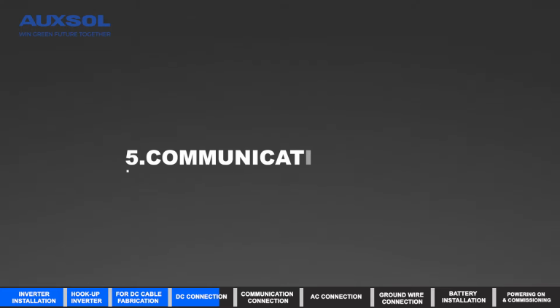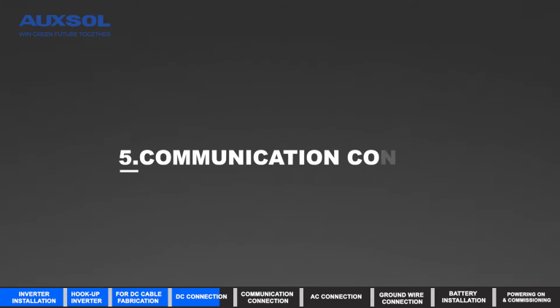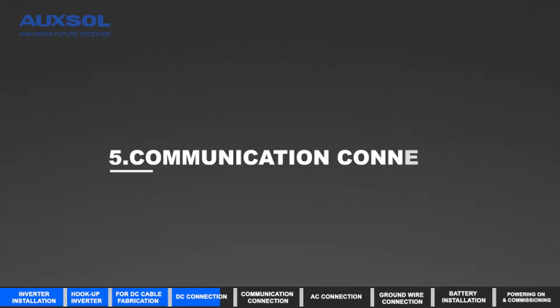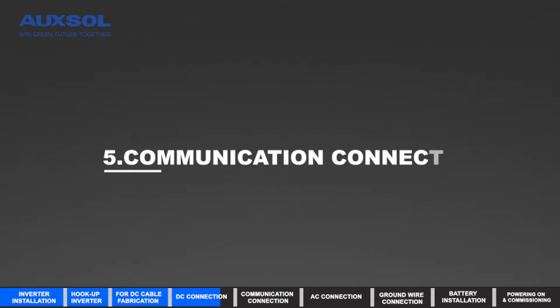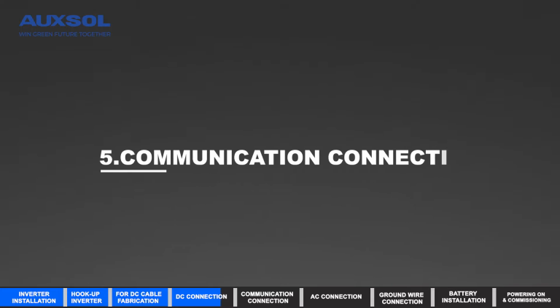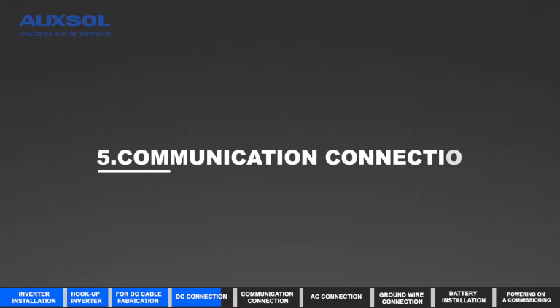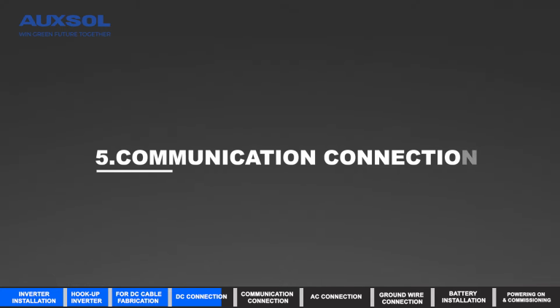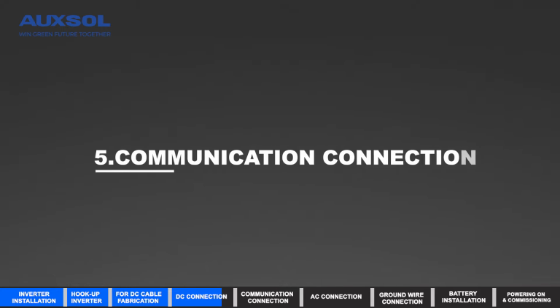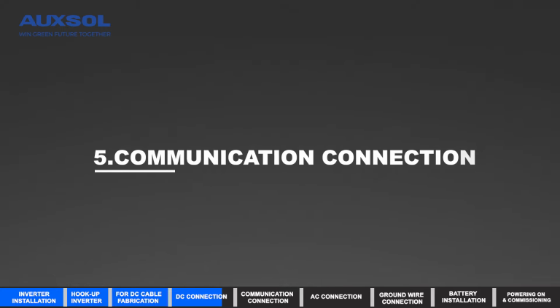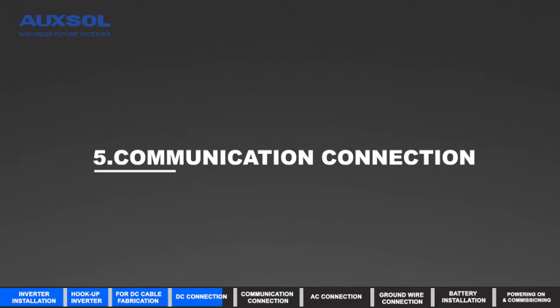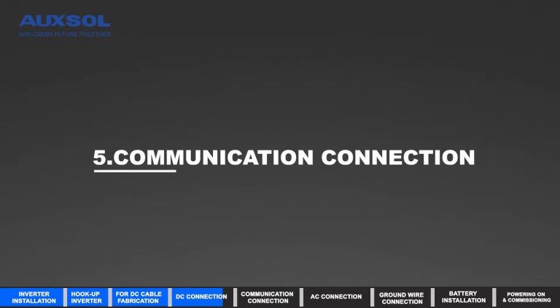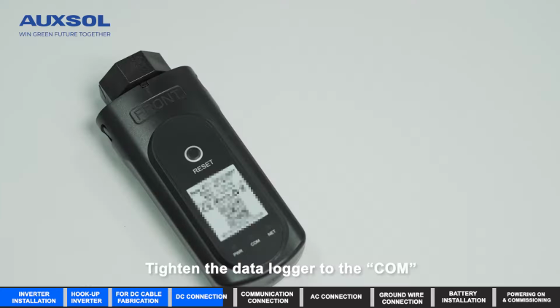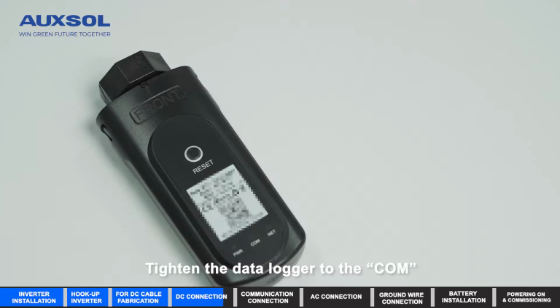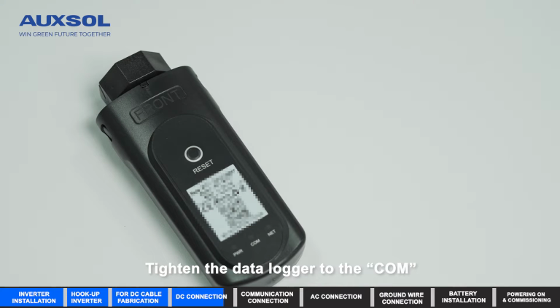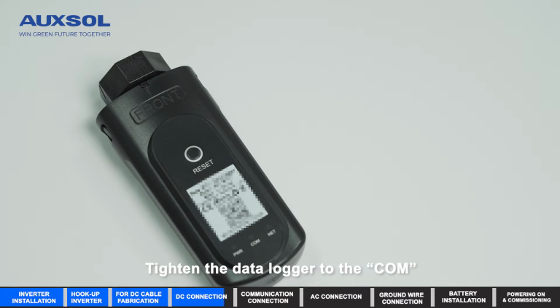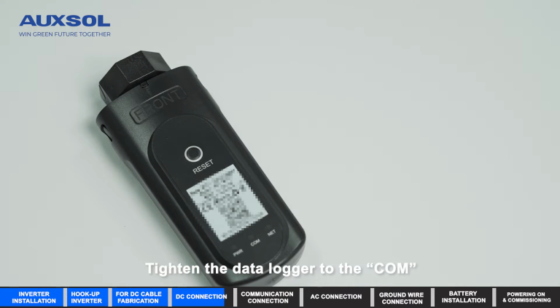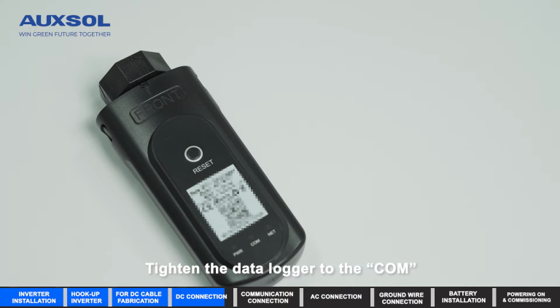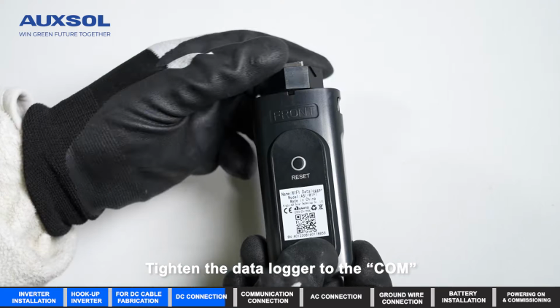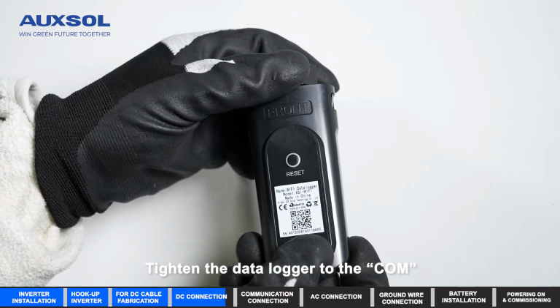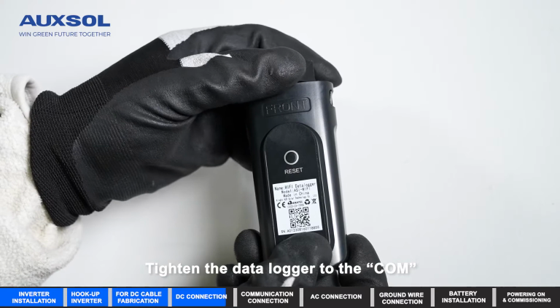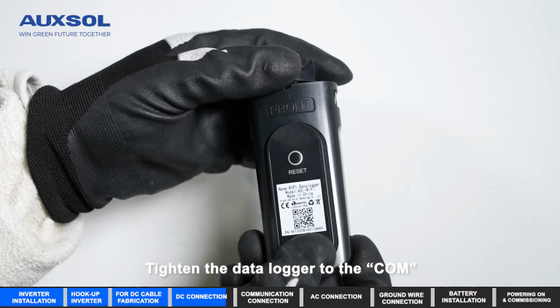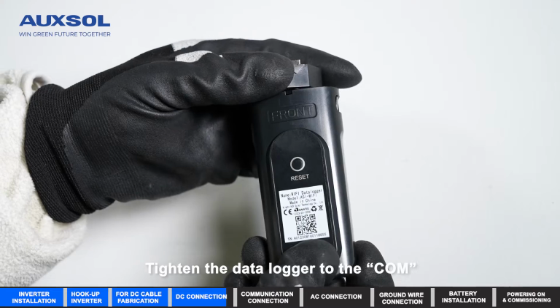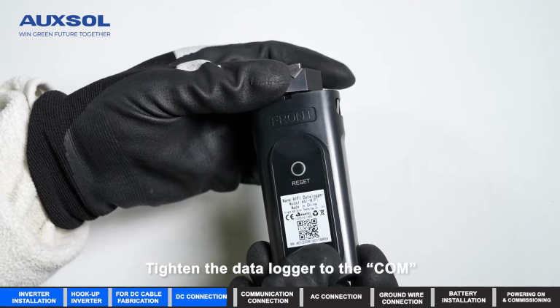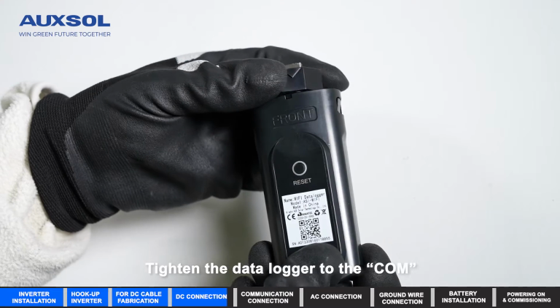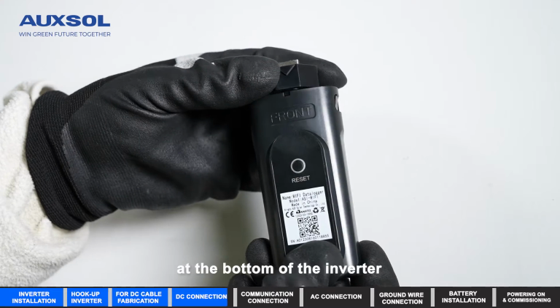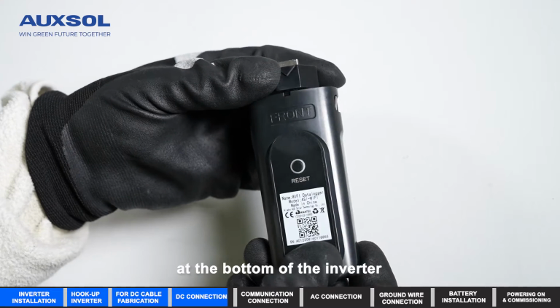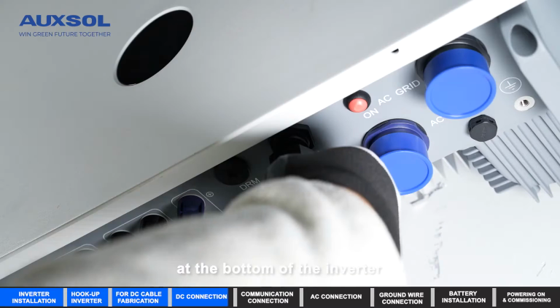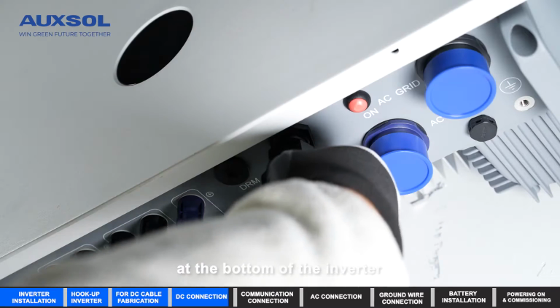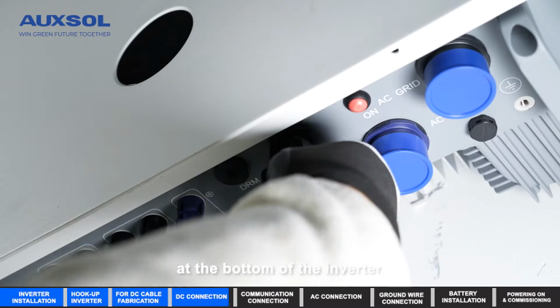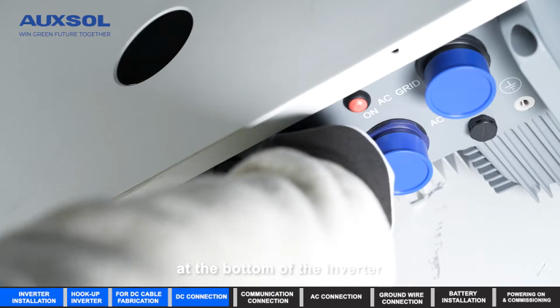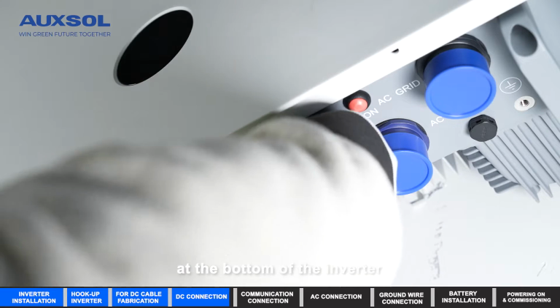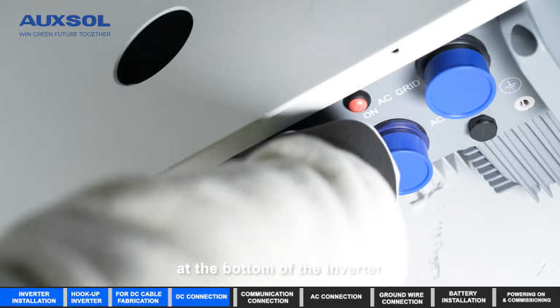Communication connection: tighten the data logger to the COM port at the bottom of the inverter.